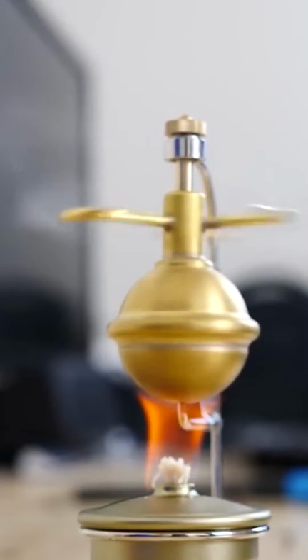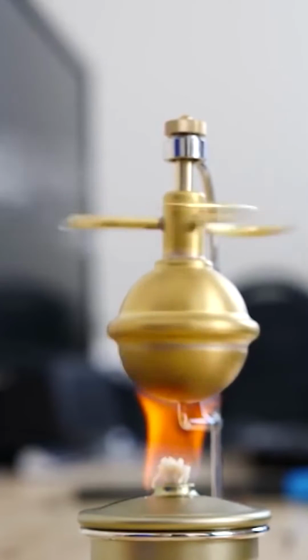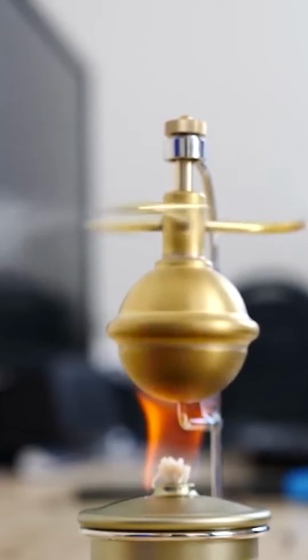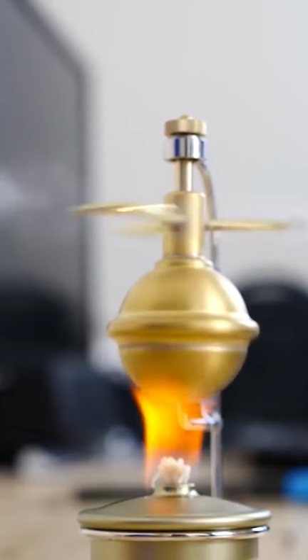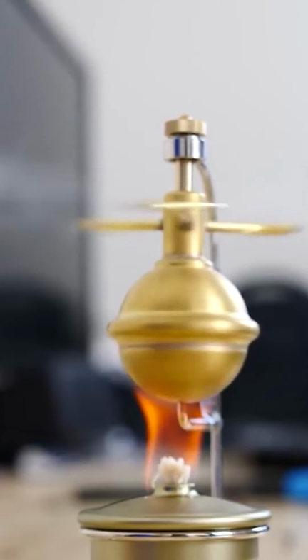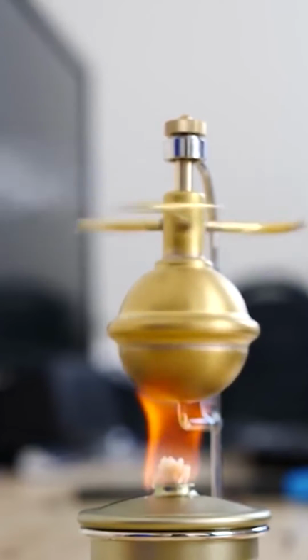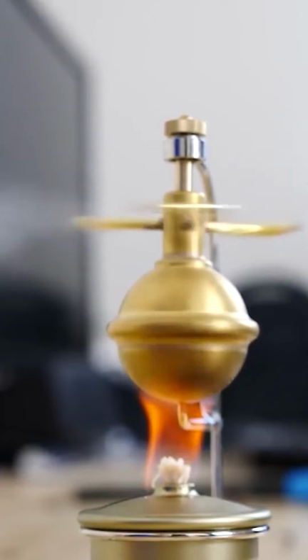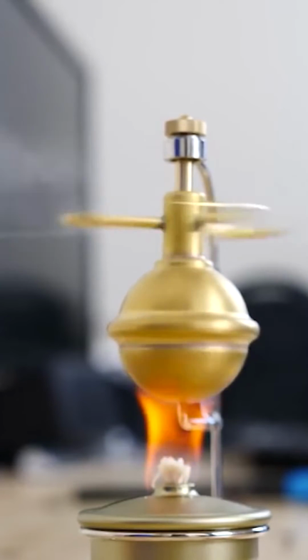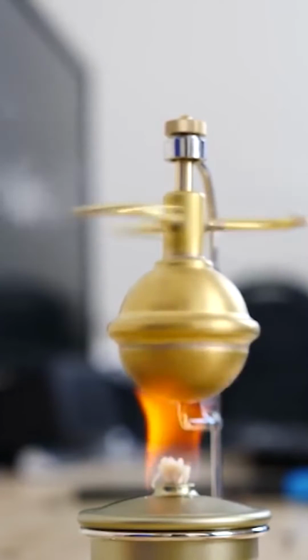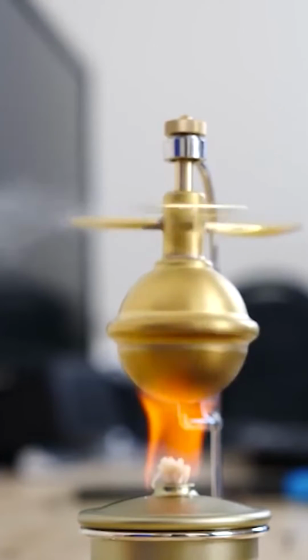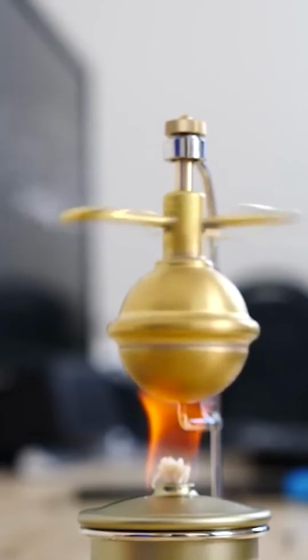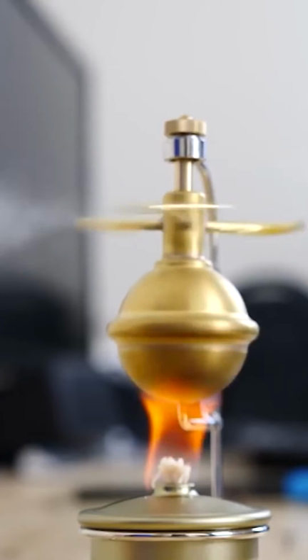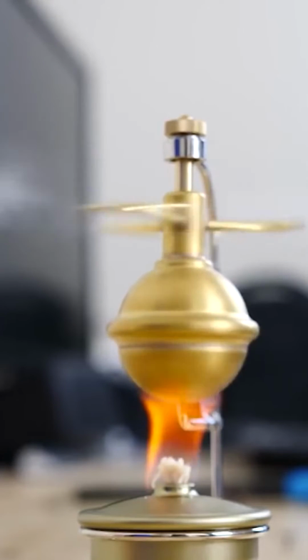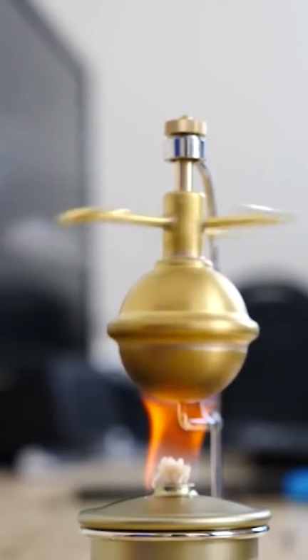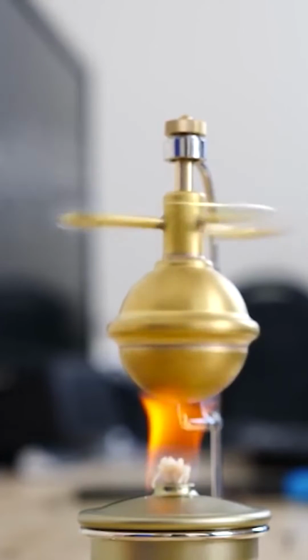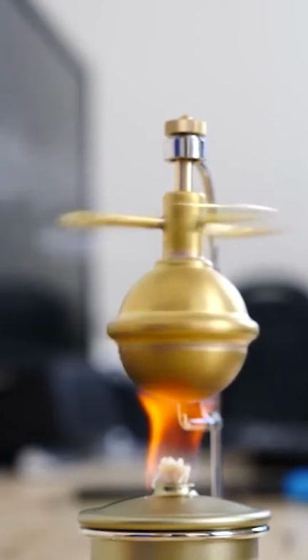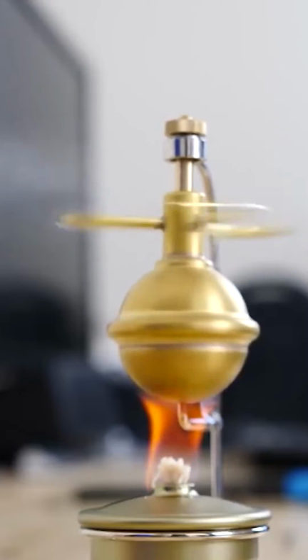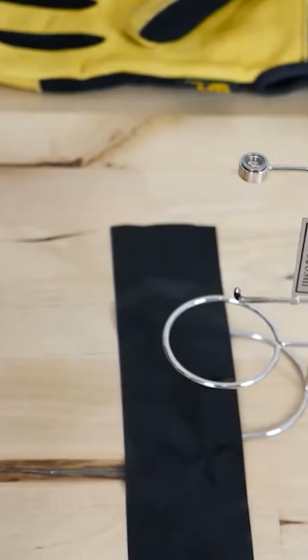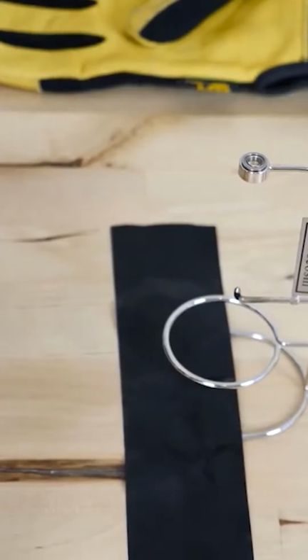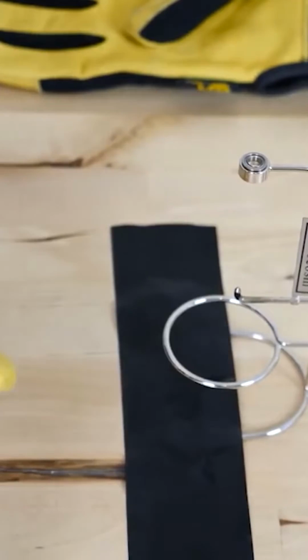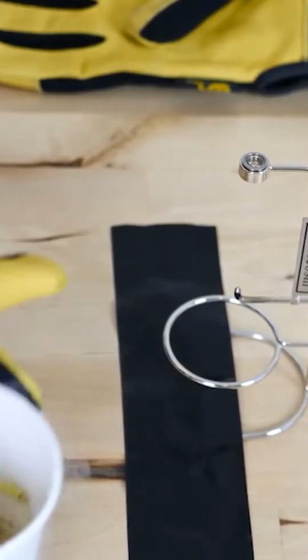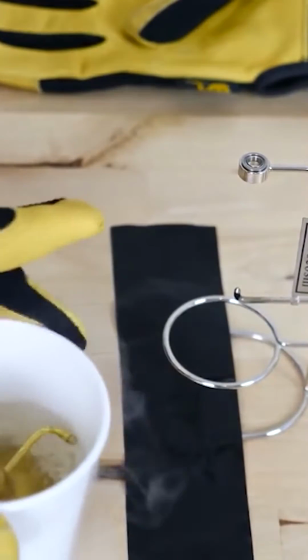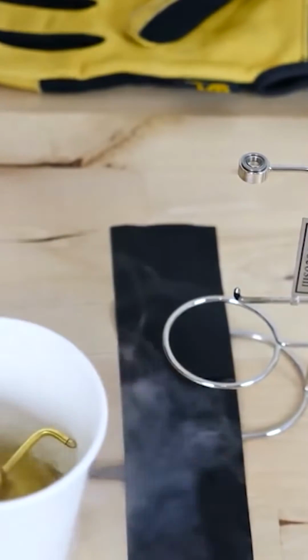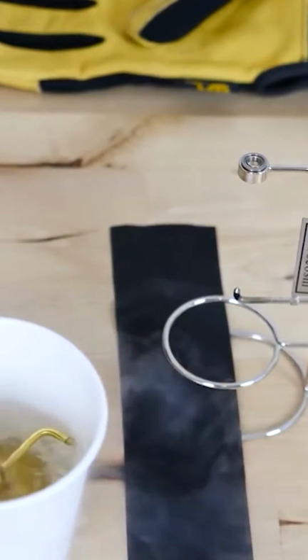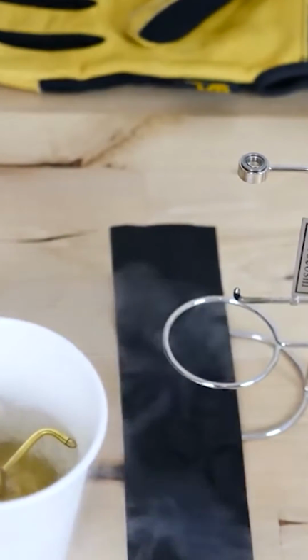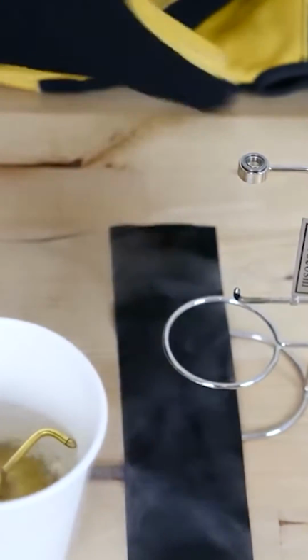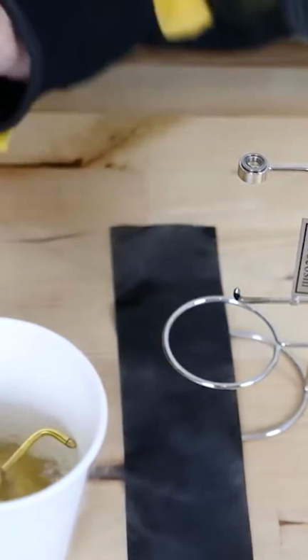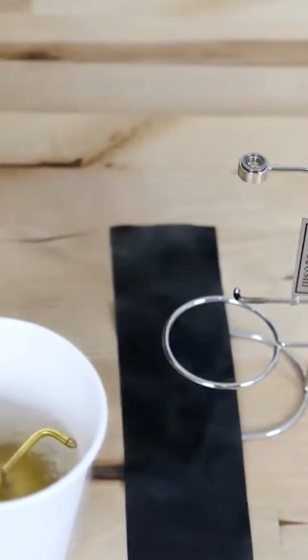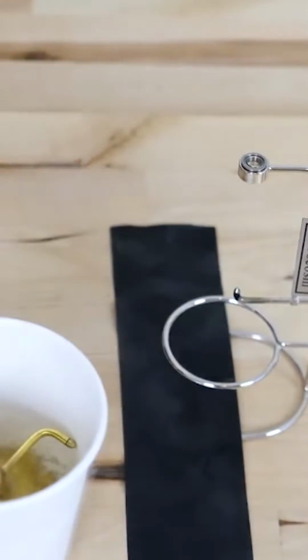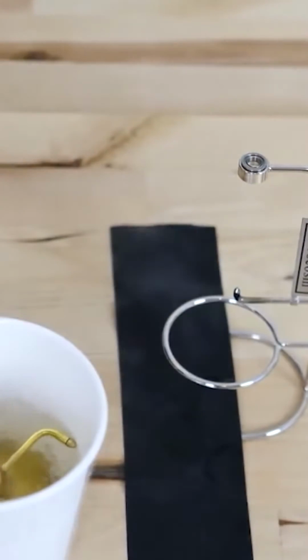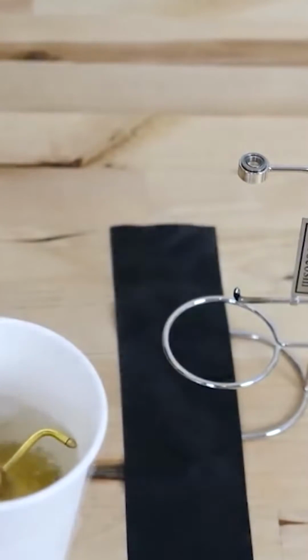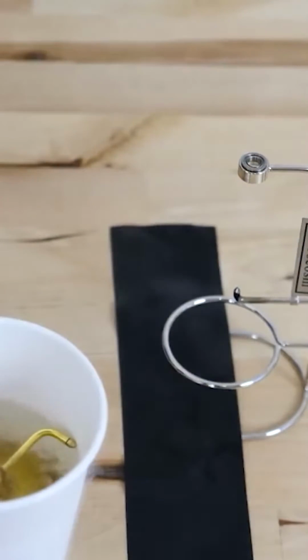But what happens if you put liquid nitrogen in it instead of water? This is completely filled with liquid nitrogen now.